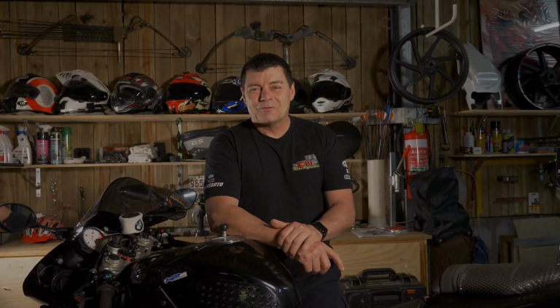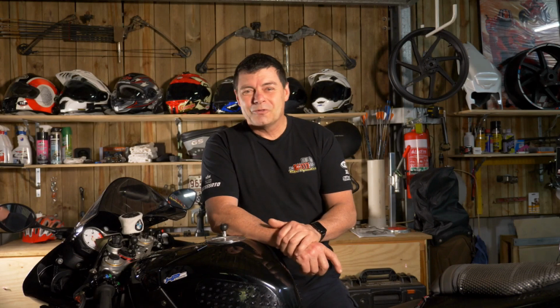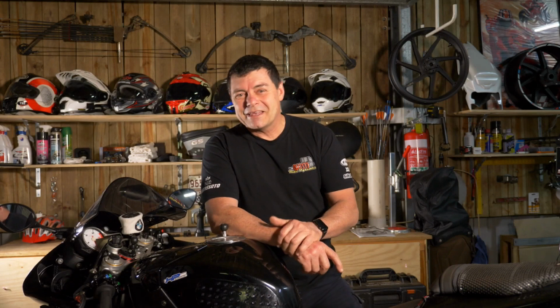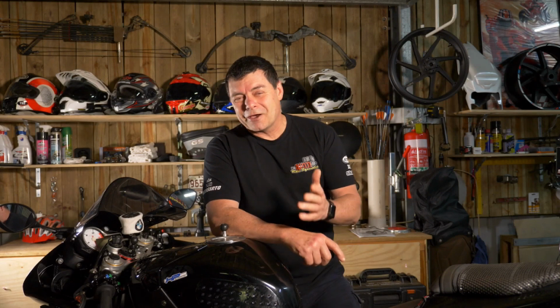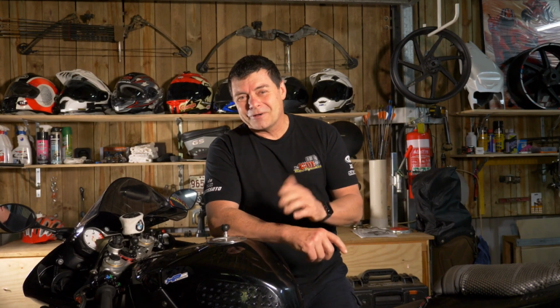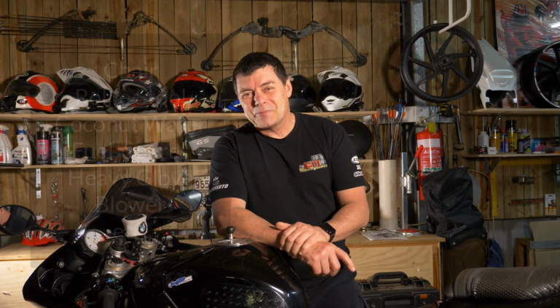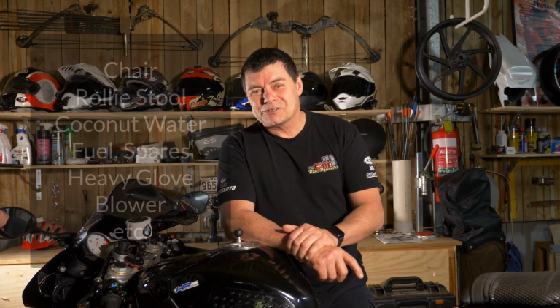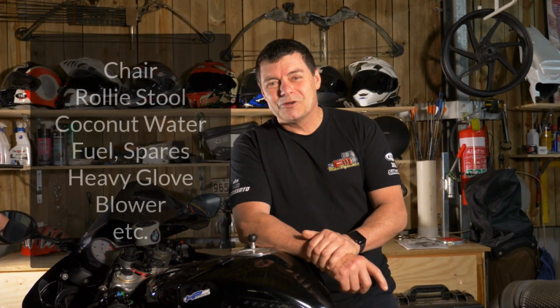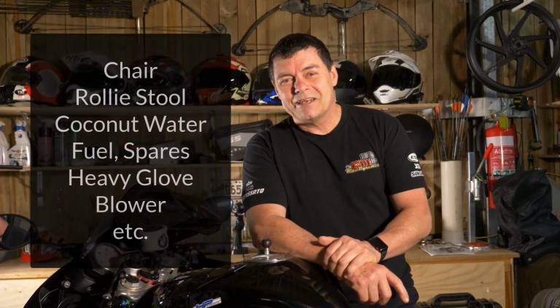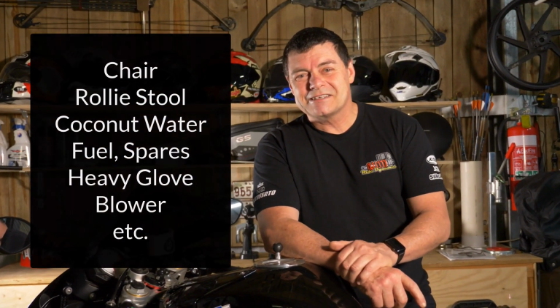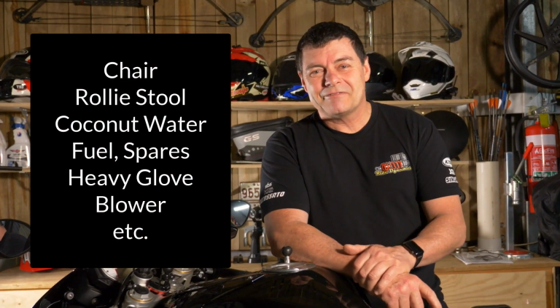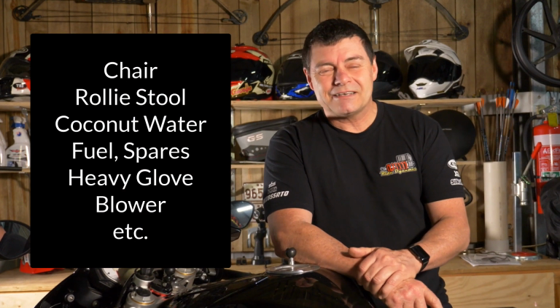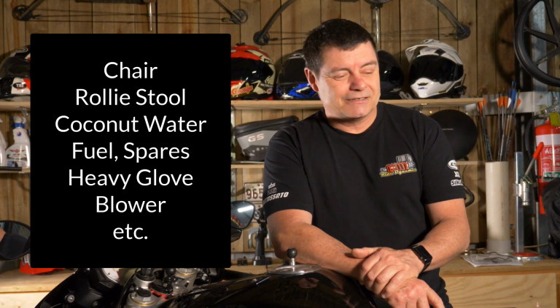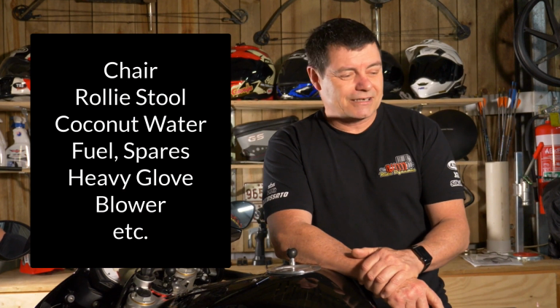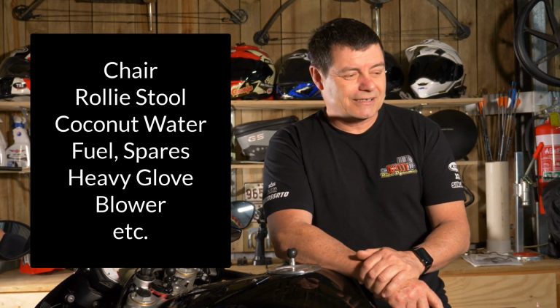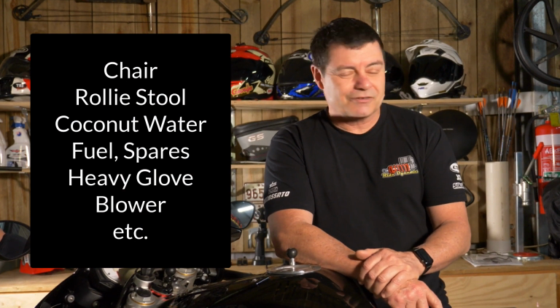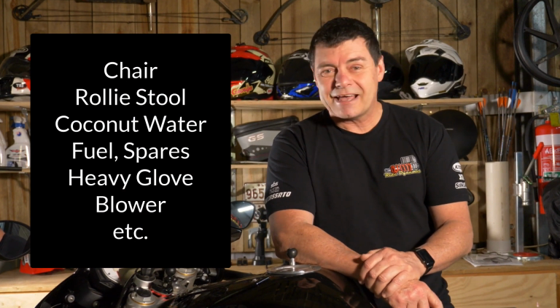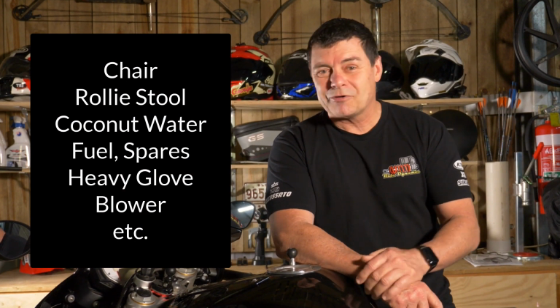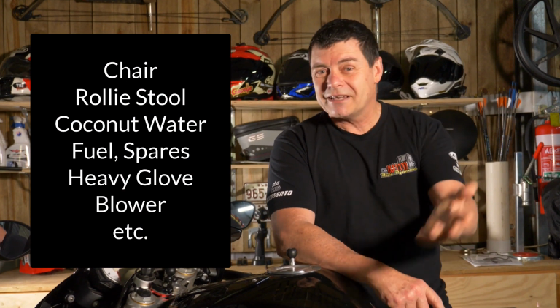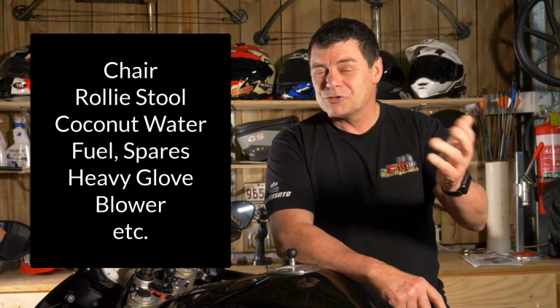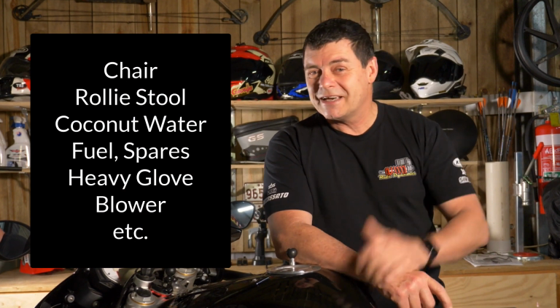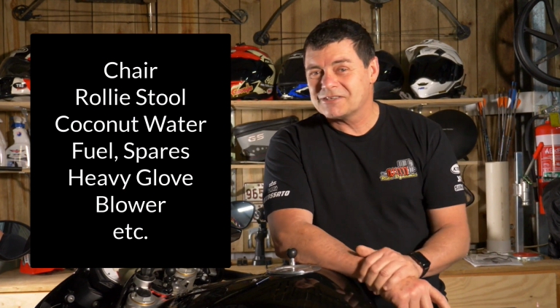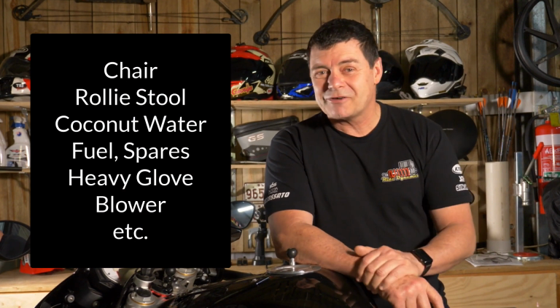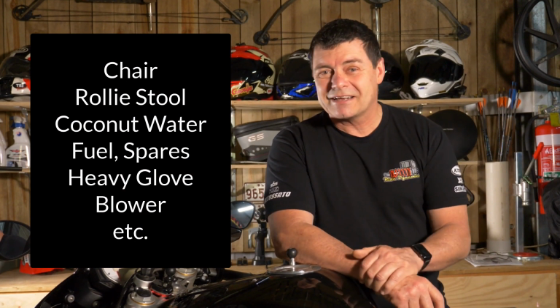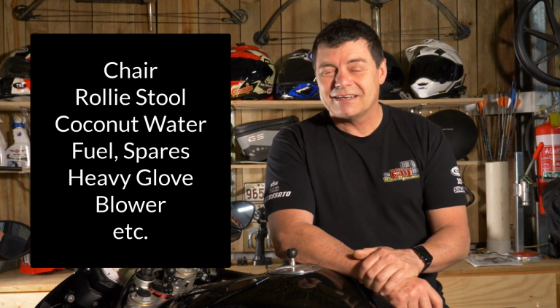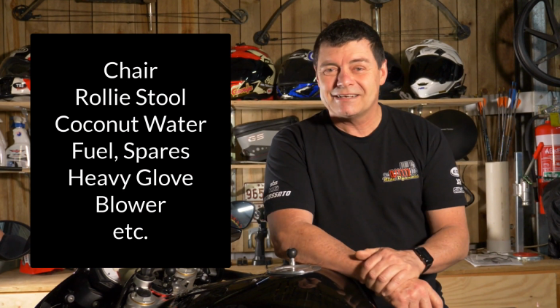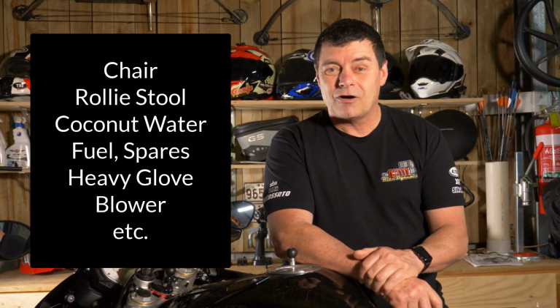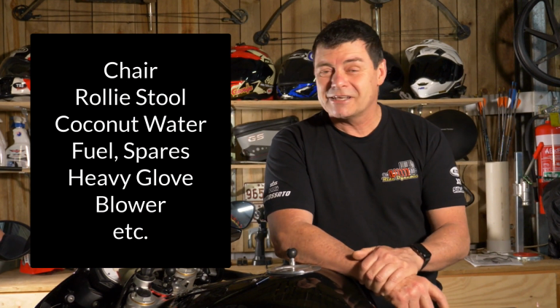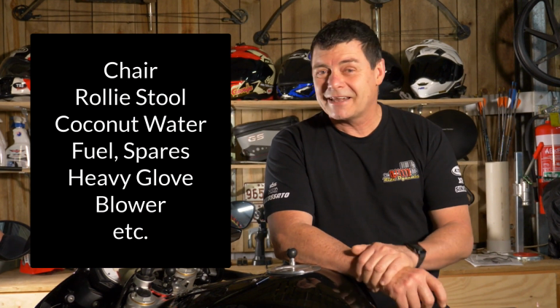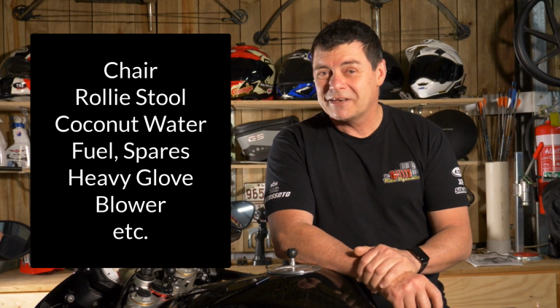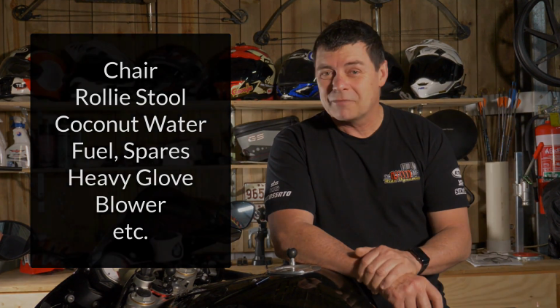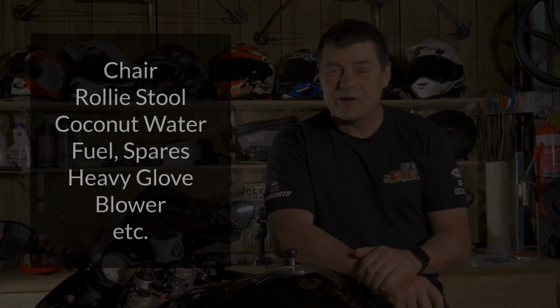Well, there you go. I hope you got some good ideas out of that. Stay upright, enjoy your days at the track, and I'll see you in another video. Bye-bye.